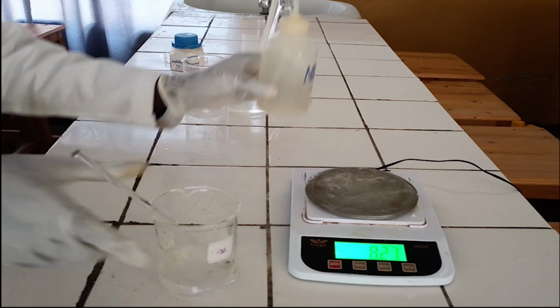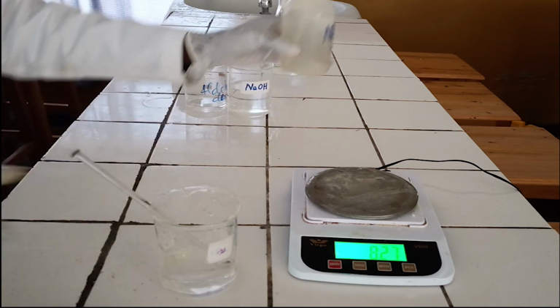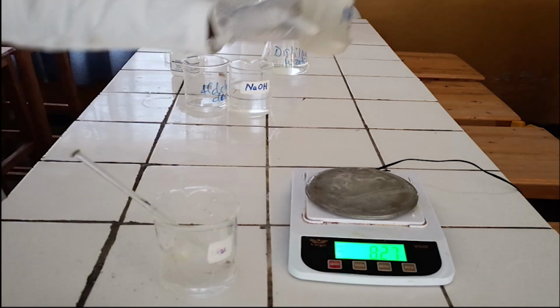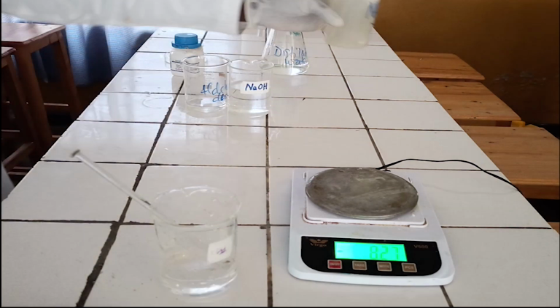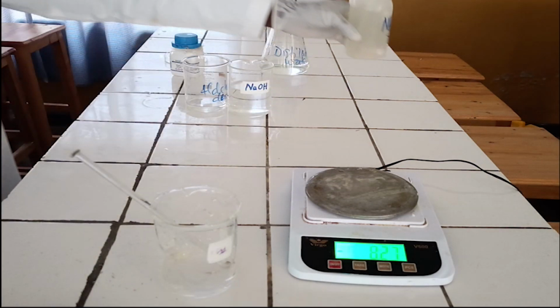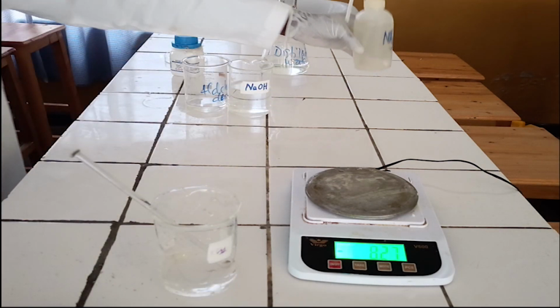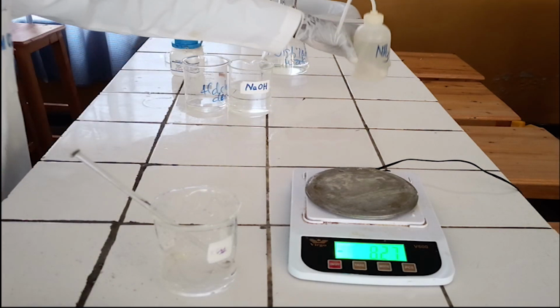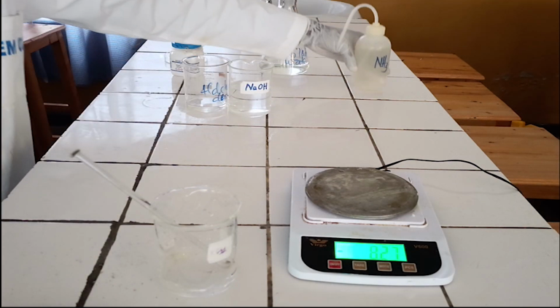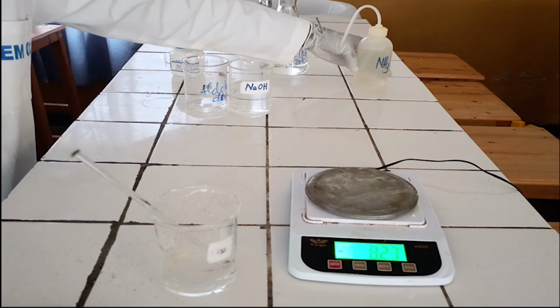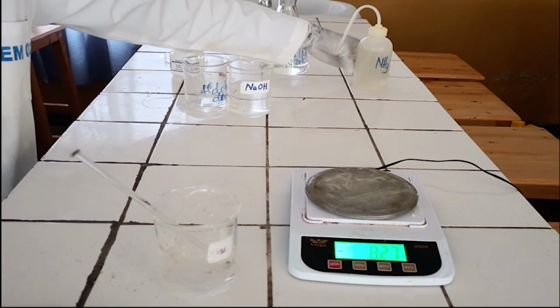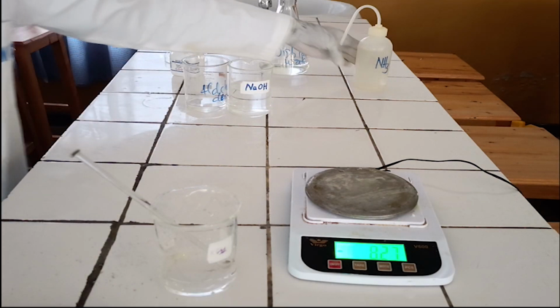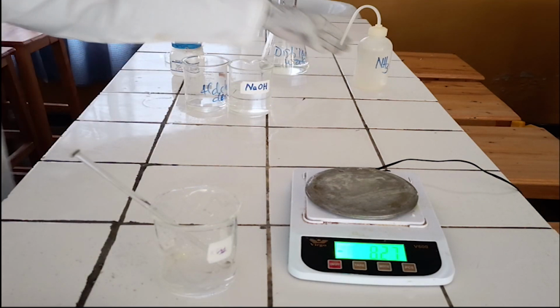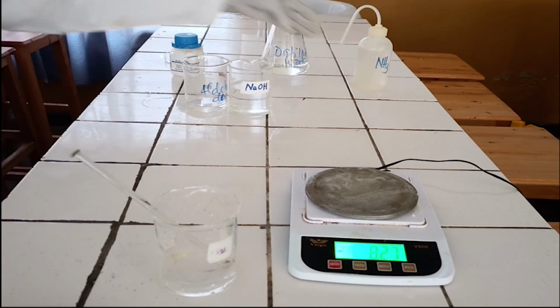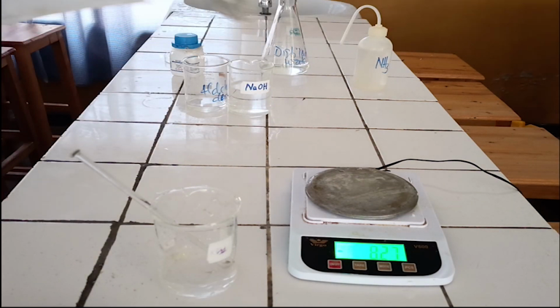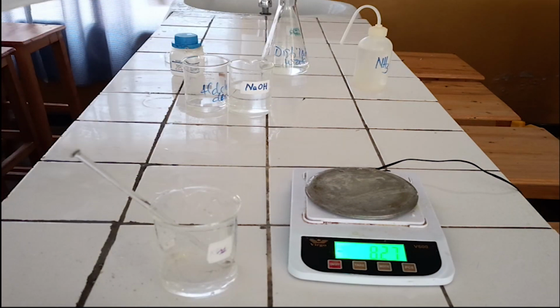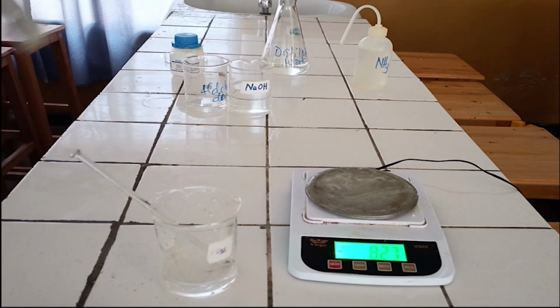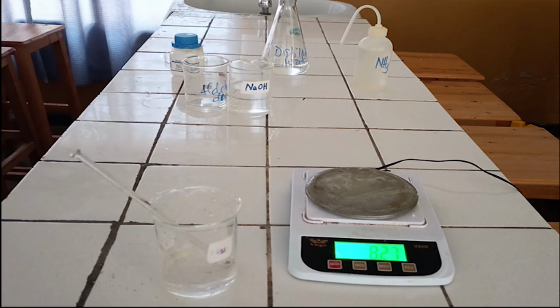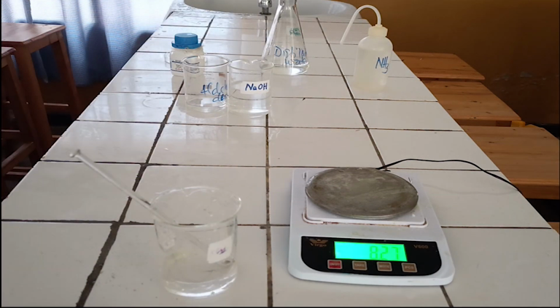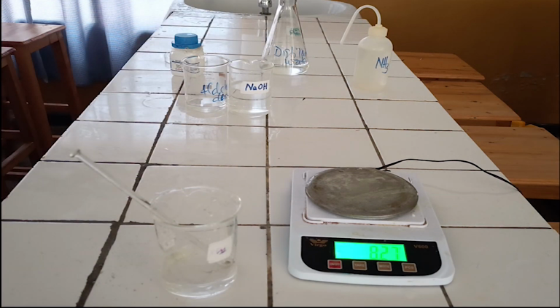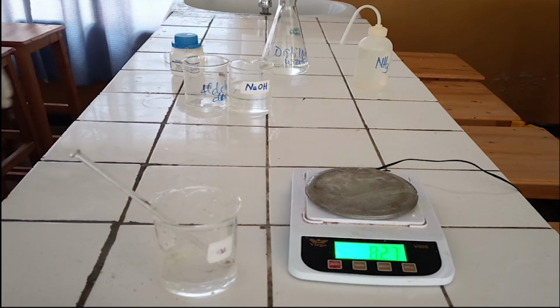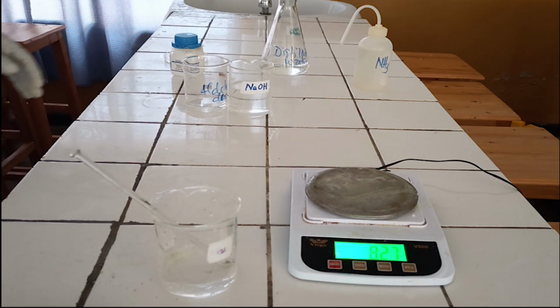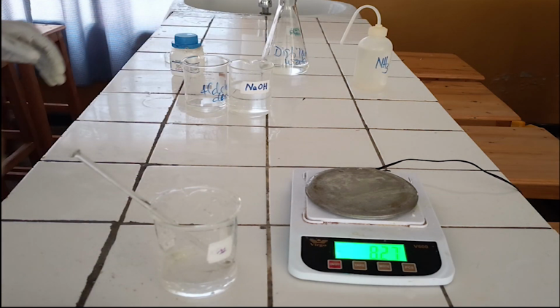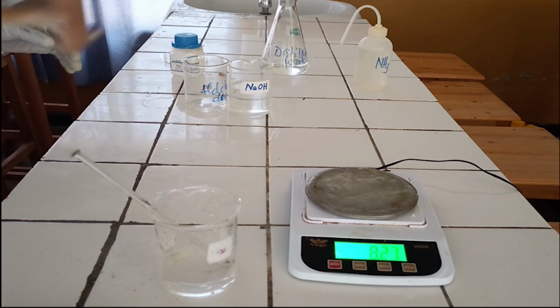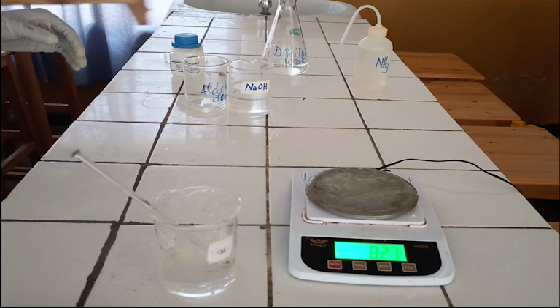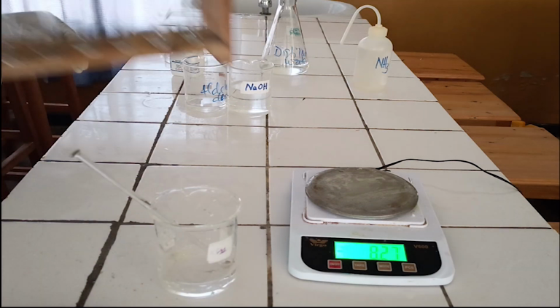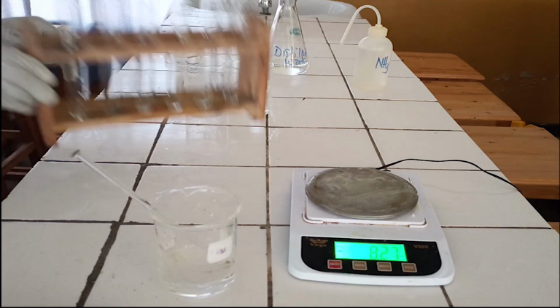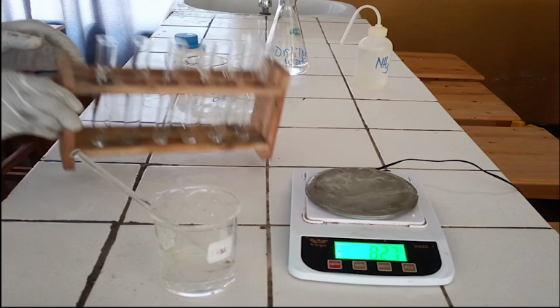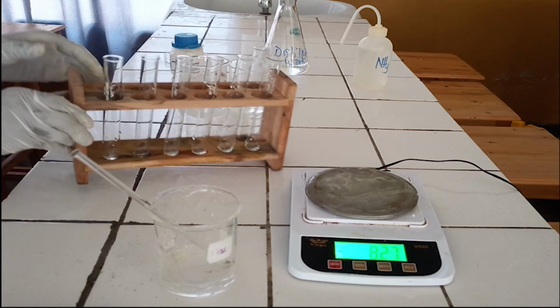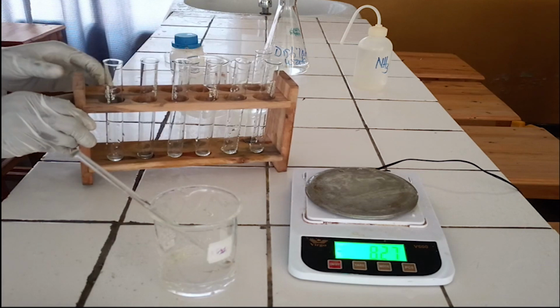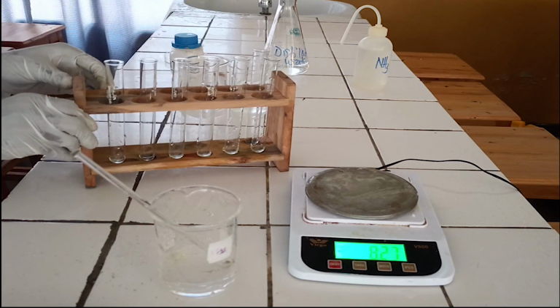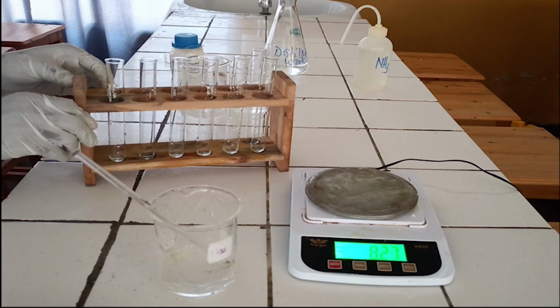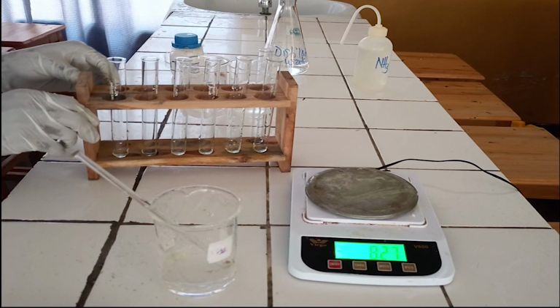Tollens Reagent is used to test the presence of aldehyde functional group in organic compounds.